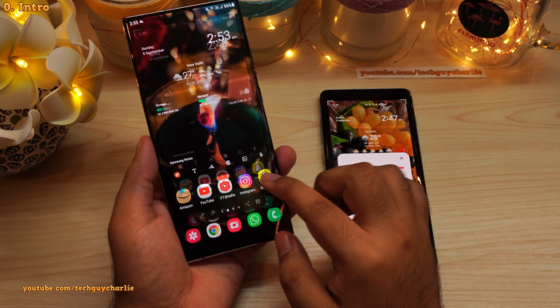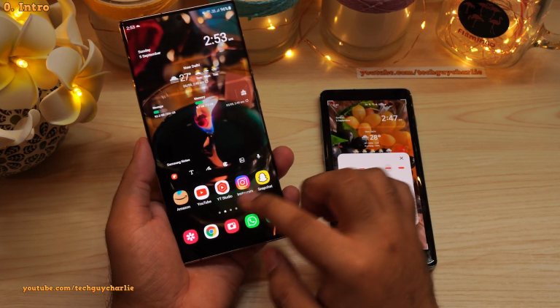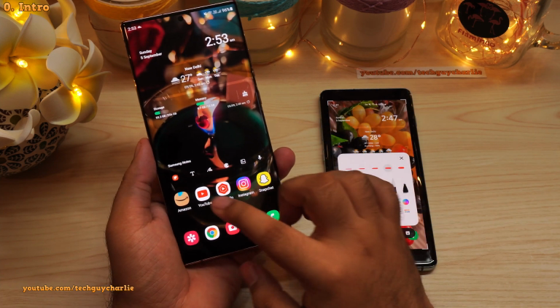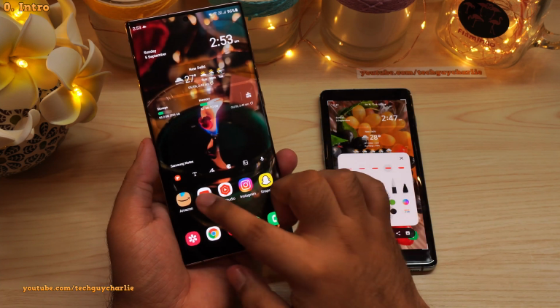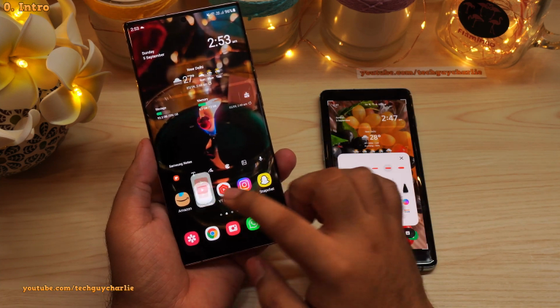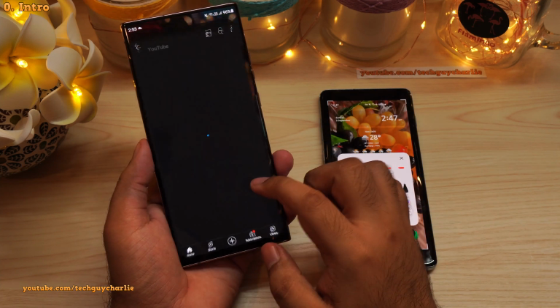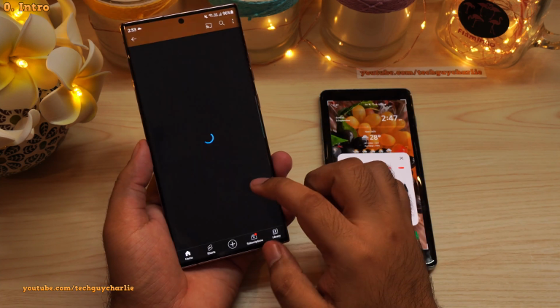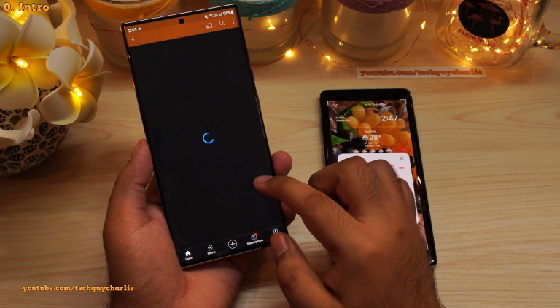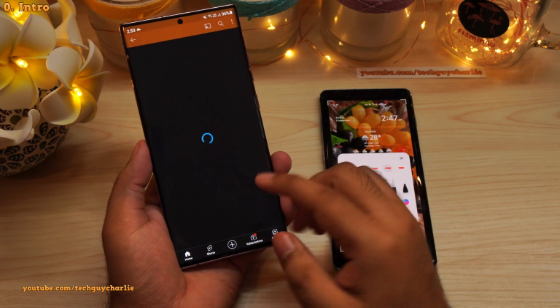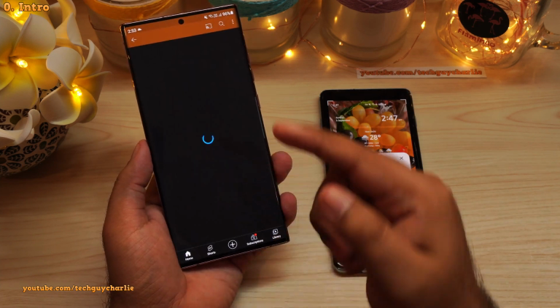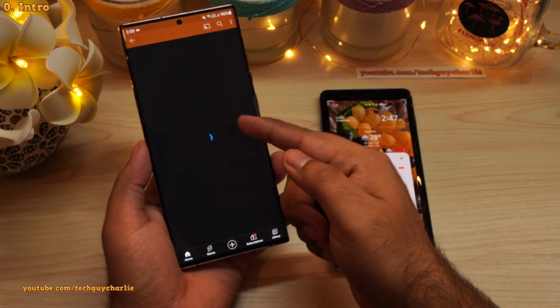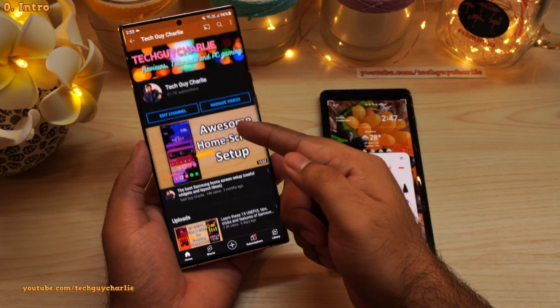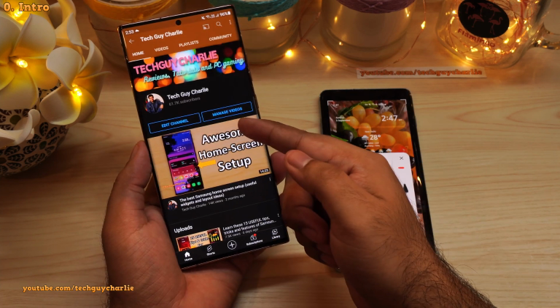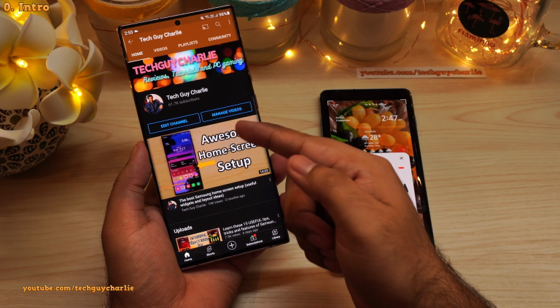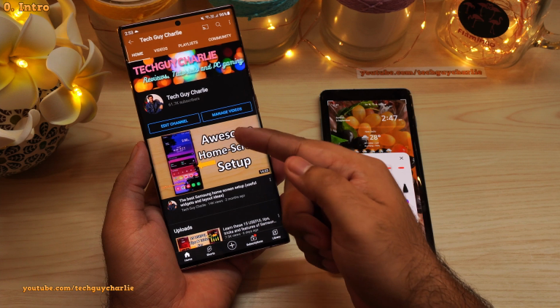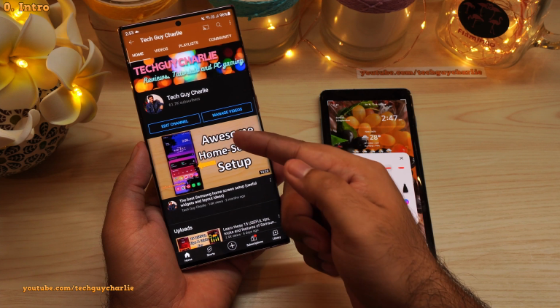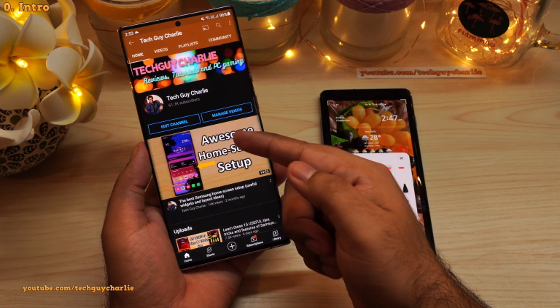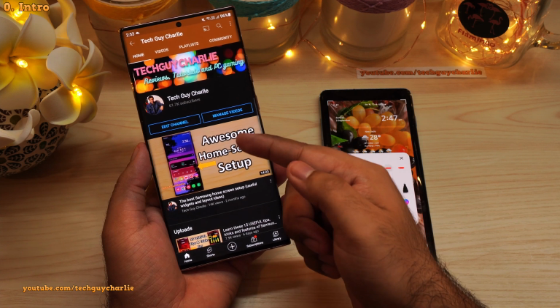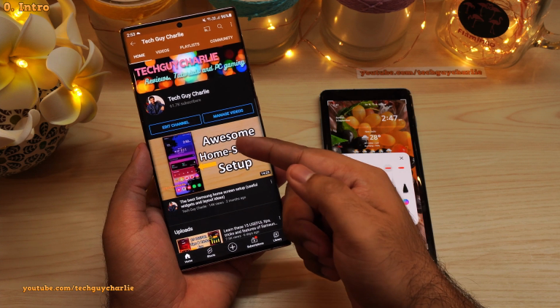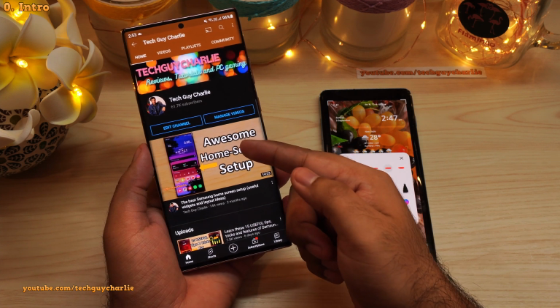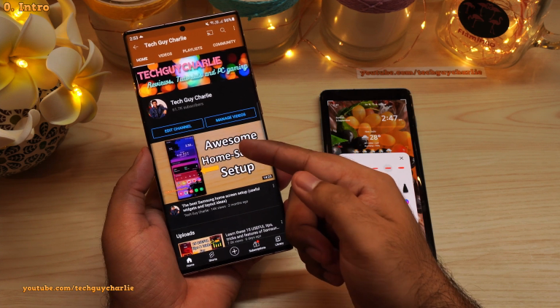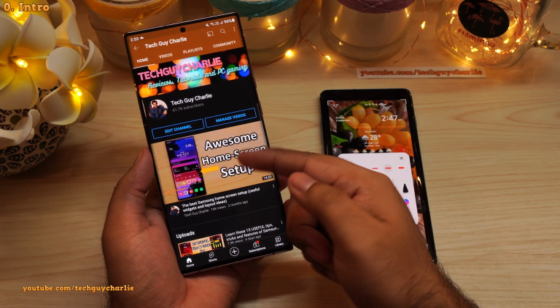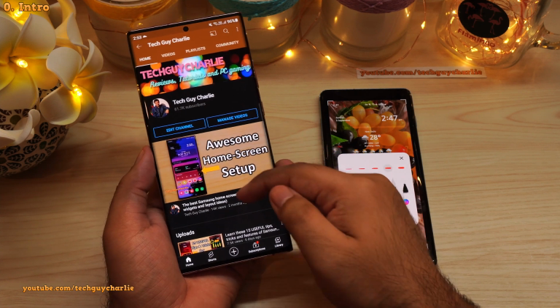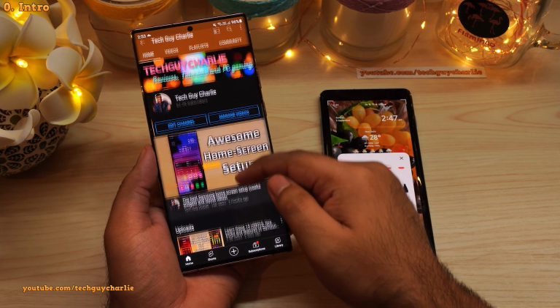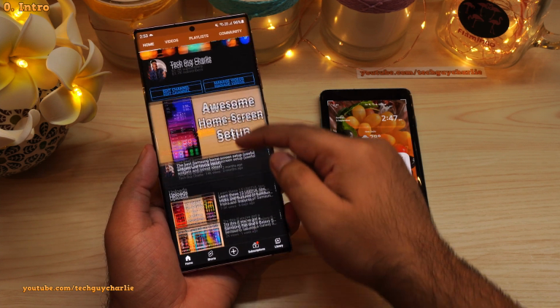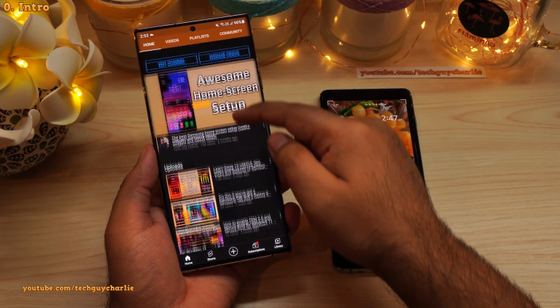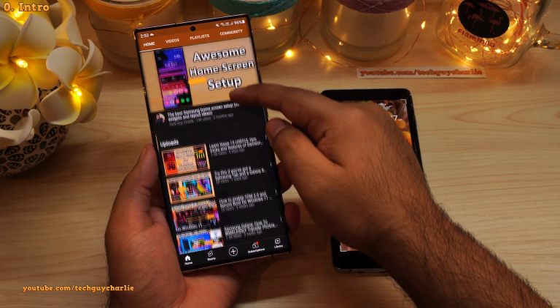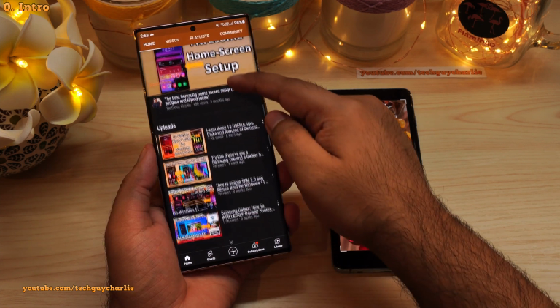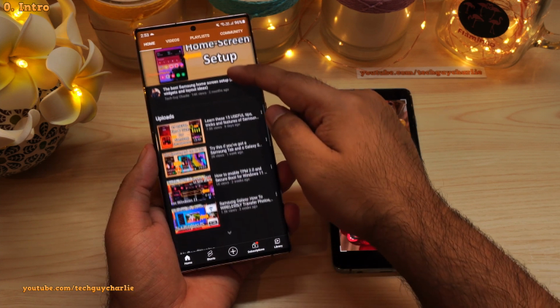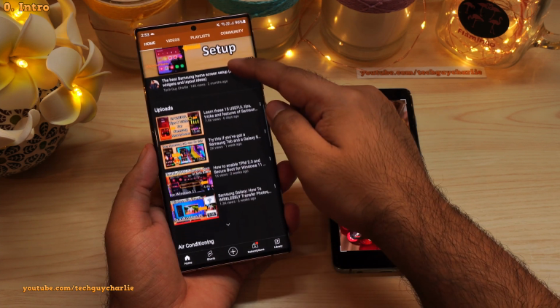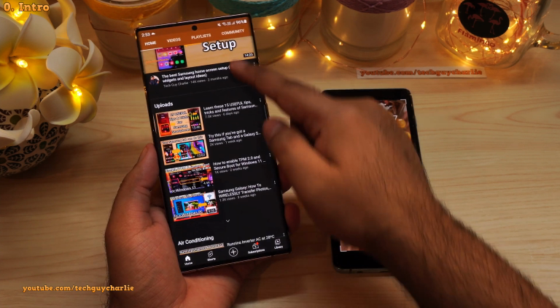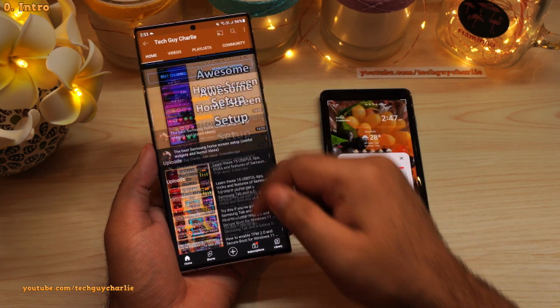If you enjoy these kind of videos, do make sure to subscribe to the channel. I've got plenty of videos on Samsung devices.